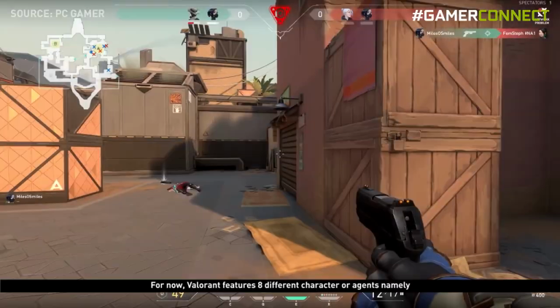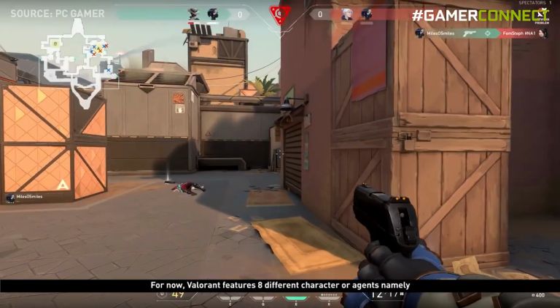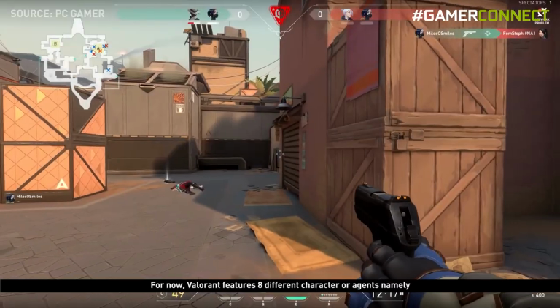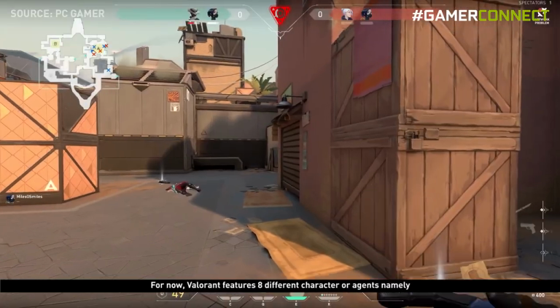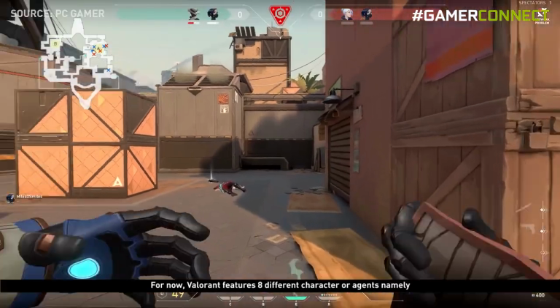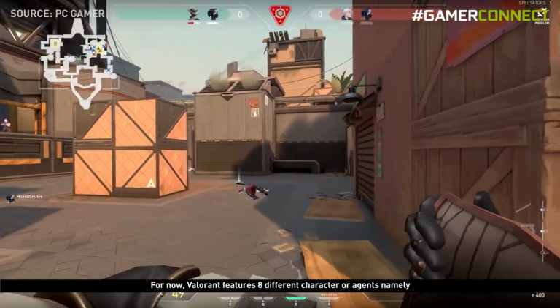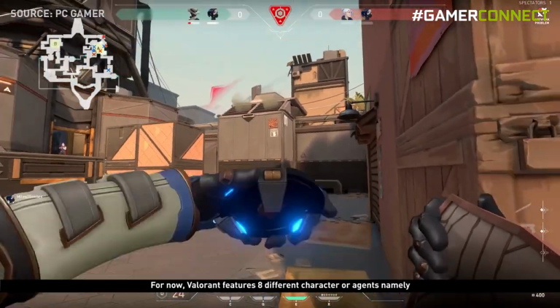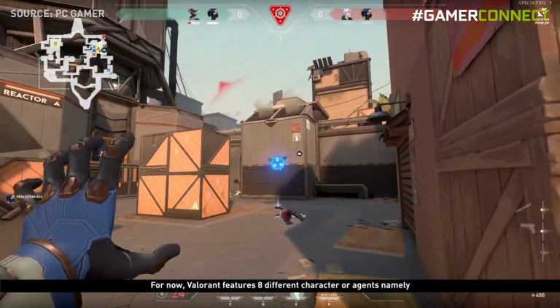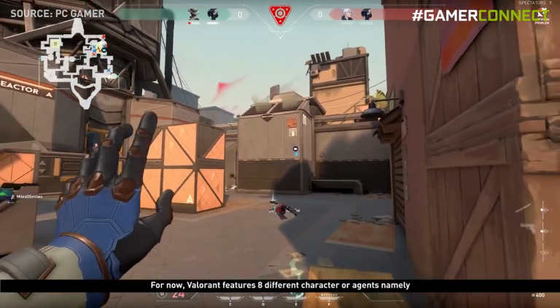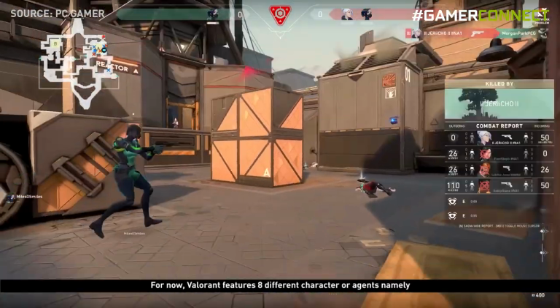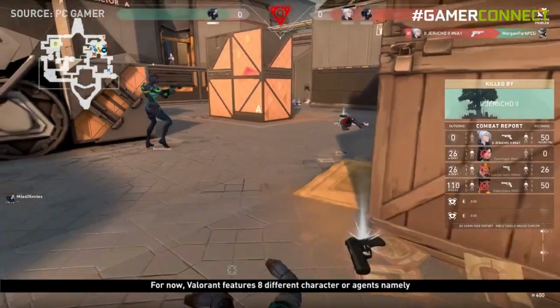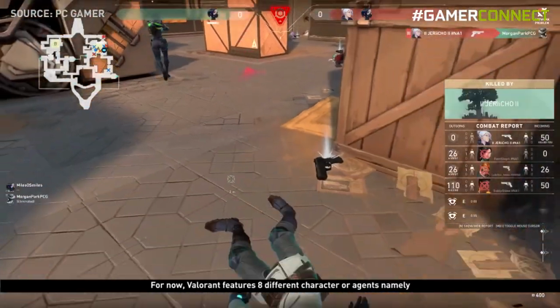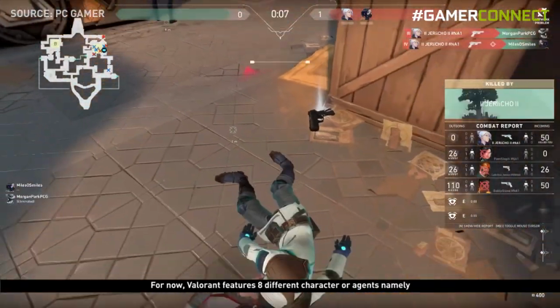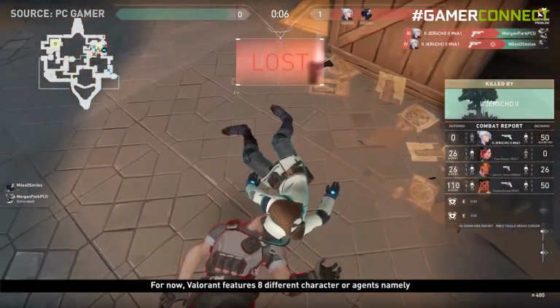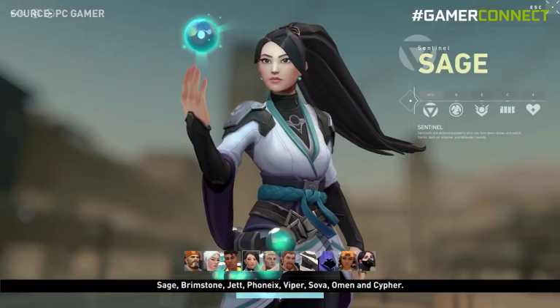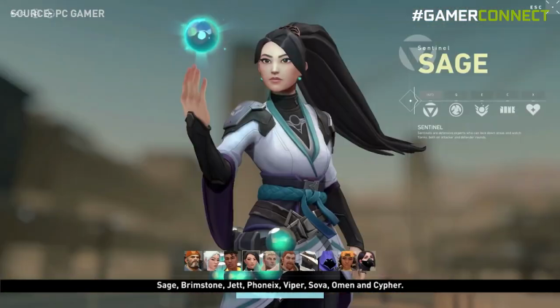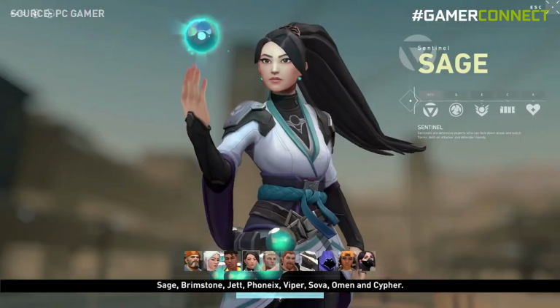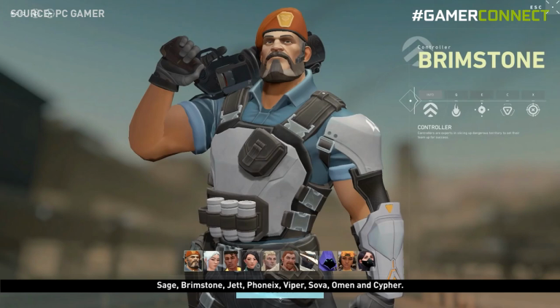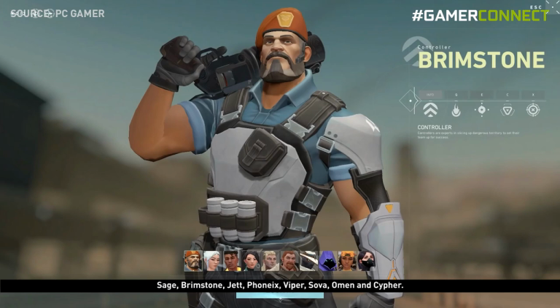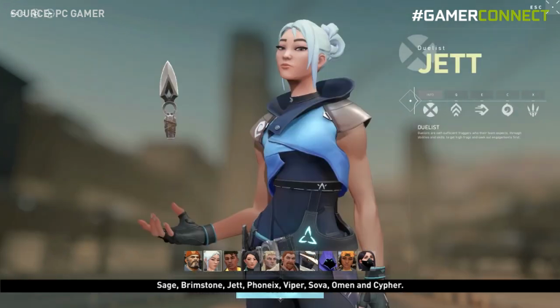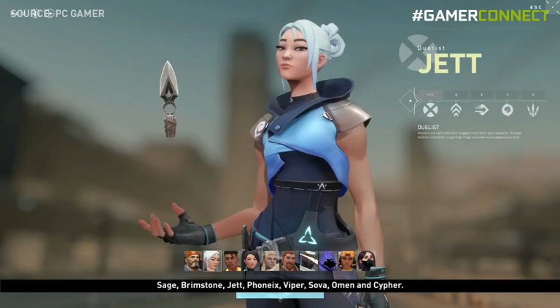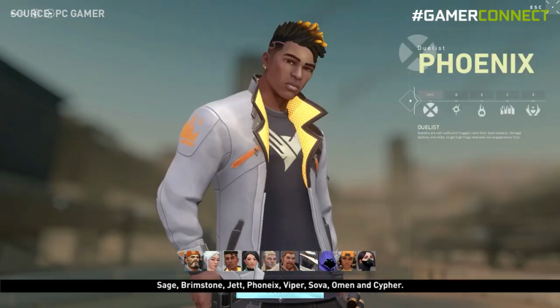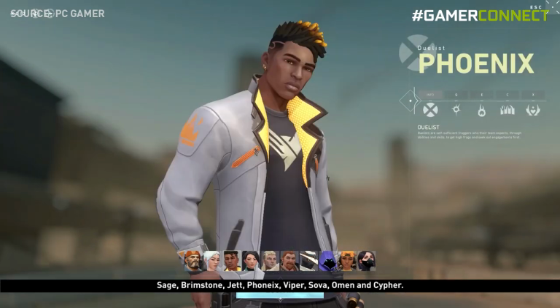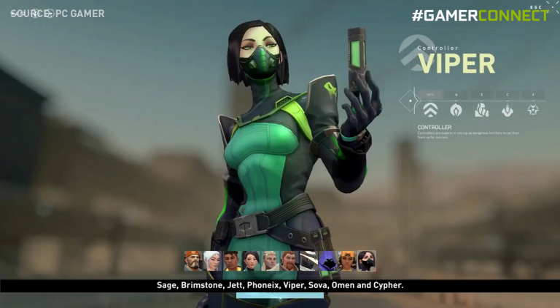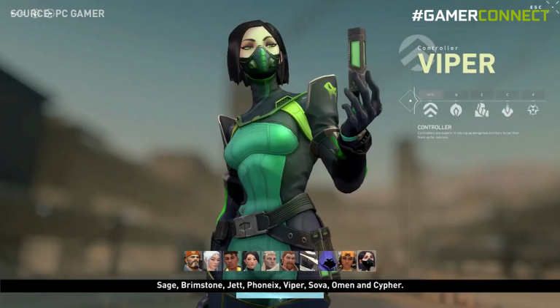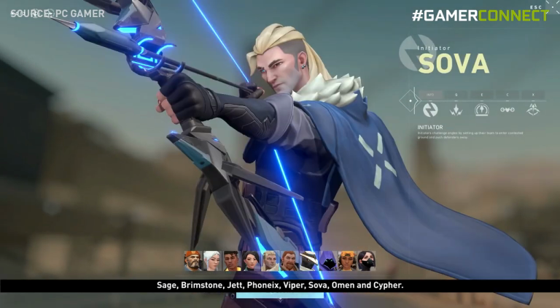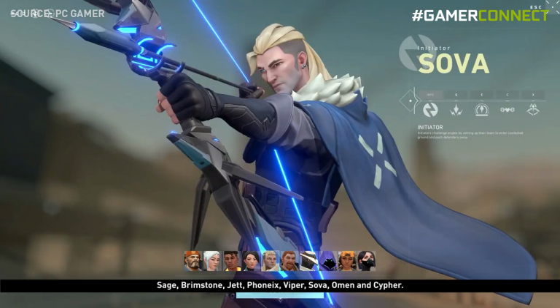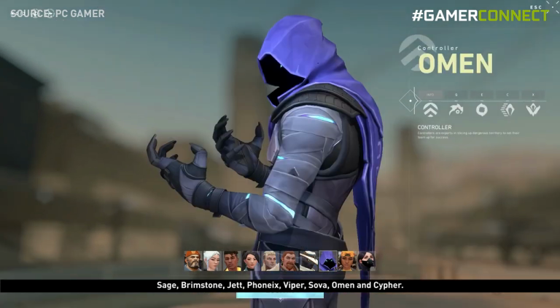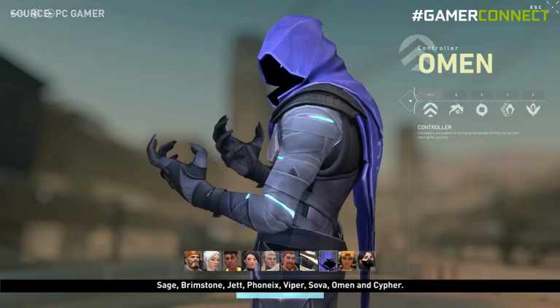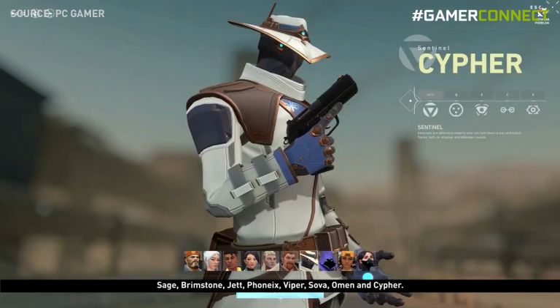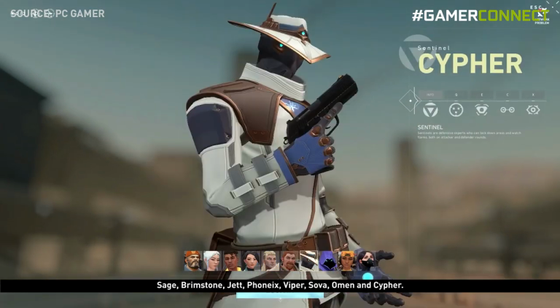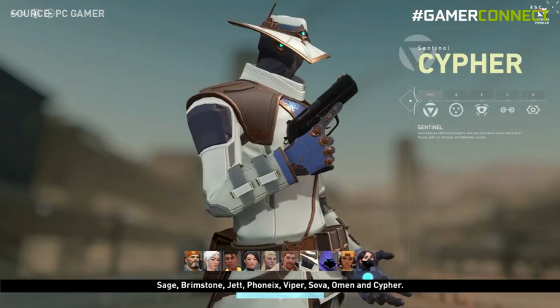Valorant features 8 different characters or agents: Sage, Brimstone, Jet, Phoenix, Viper, Sova, Omen, and Cypher.